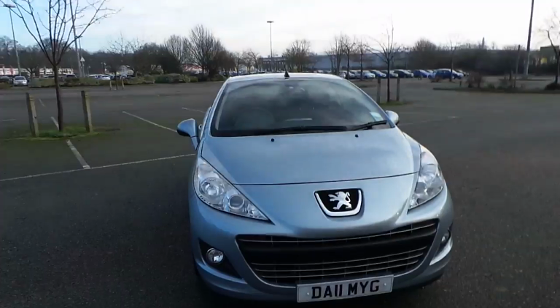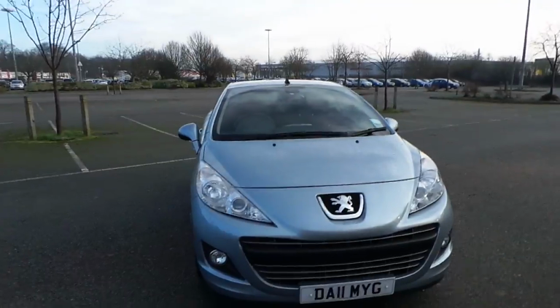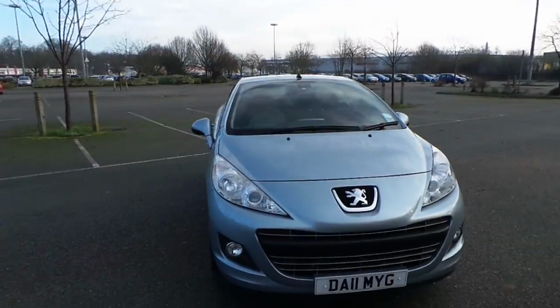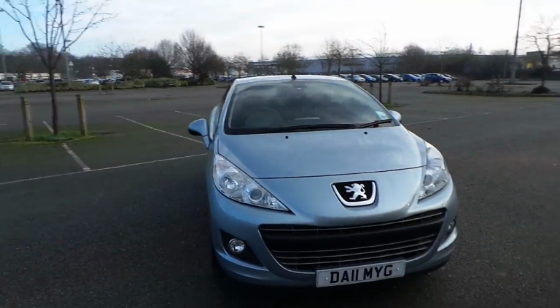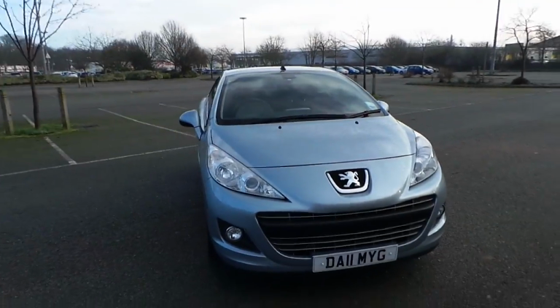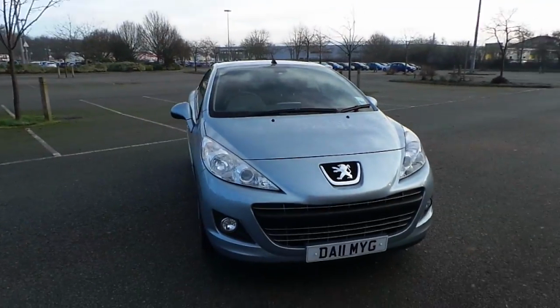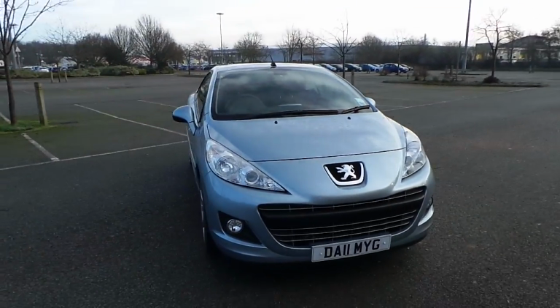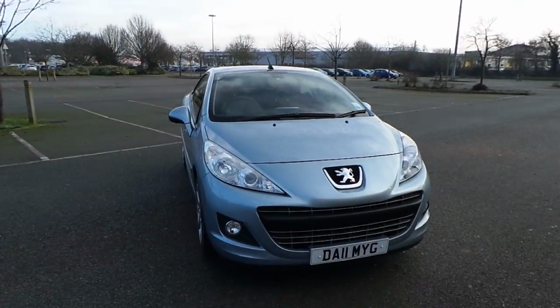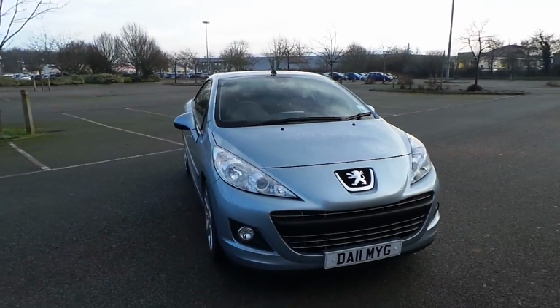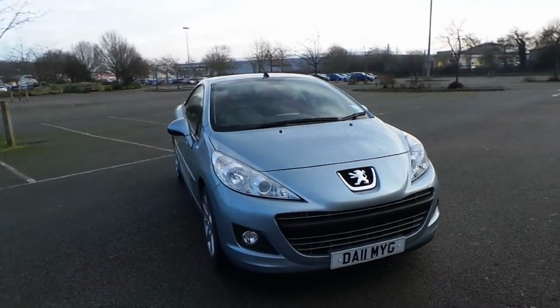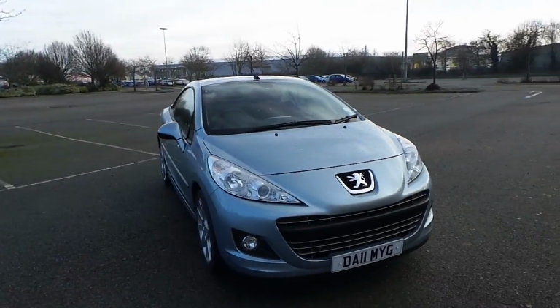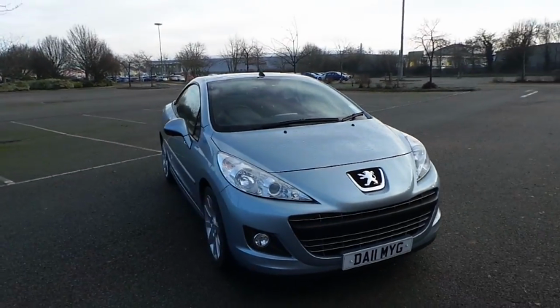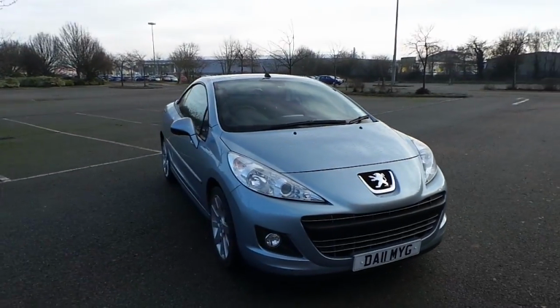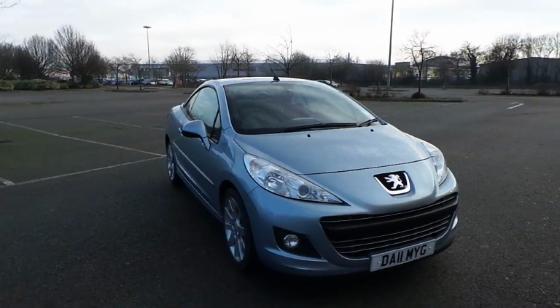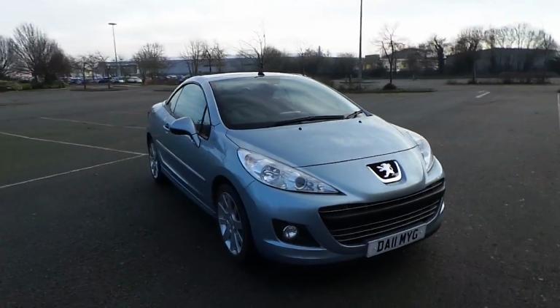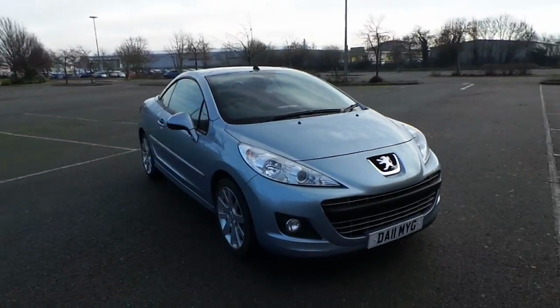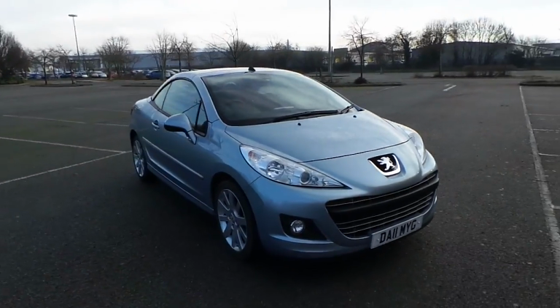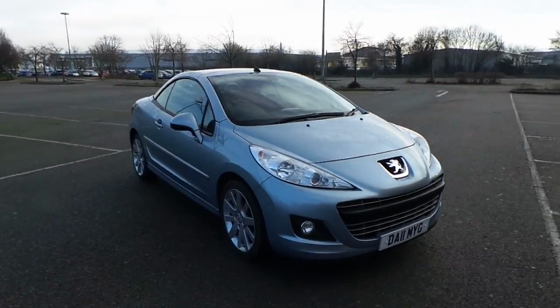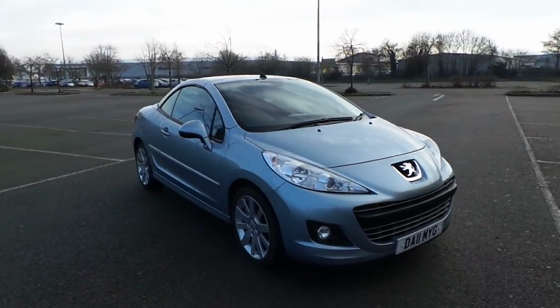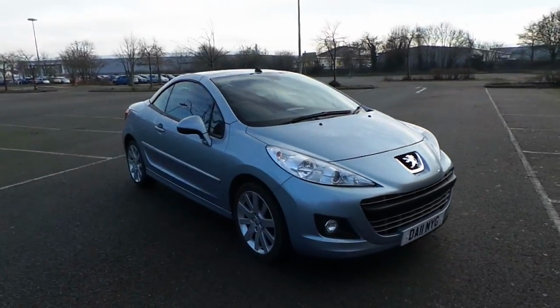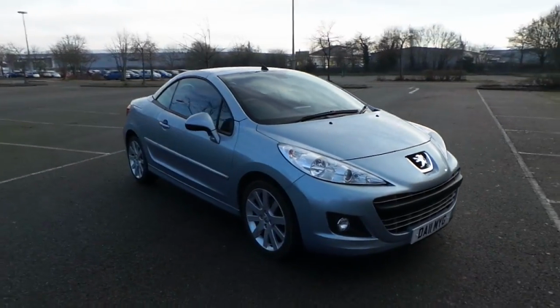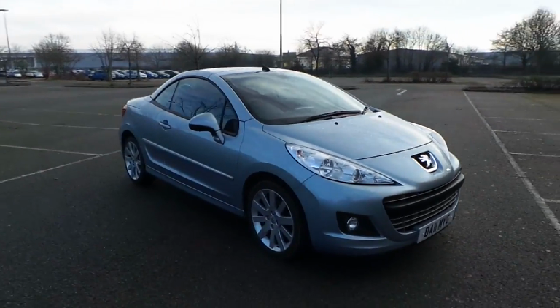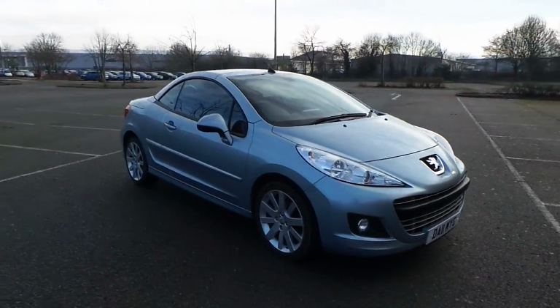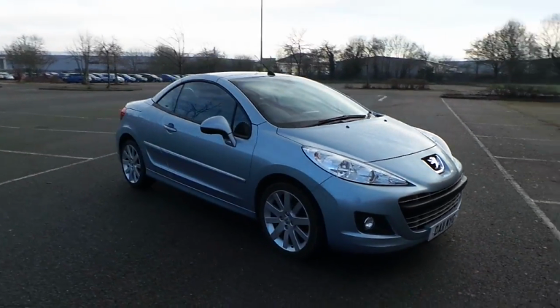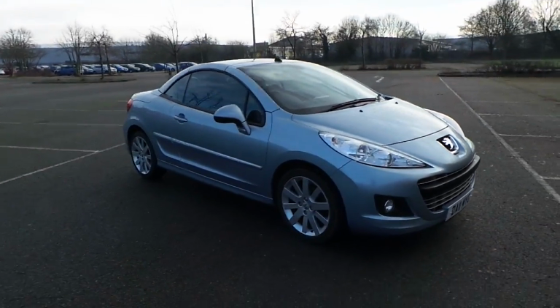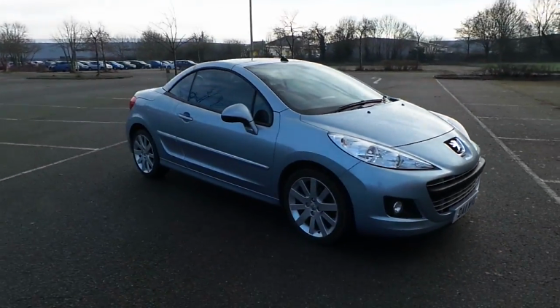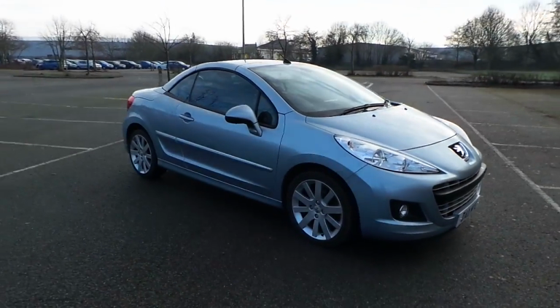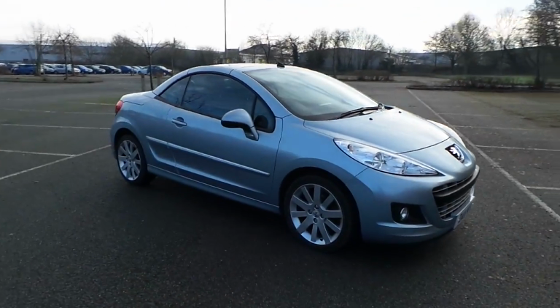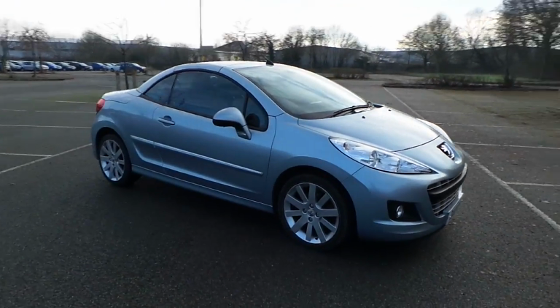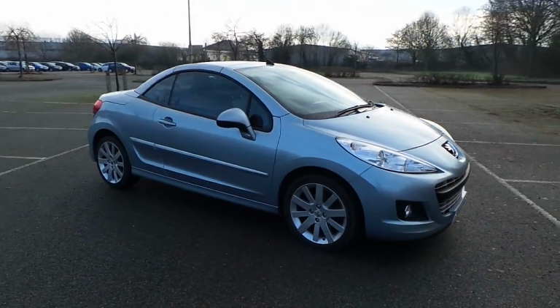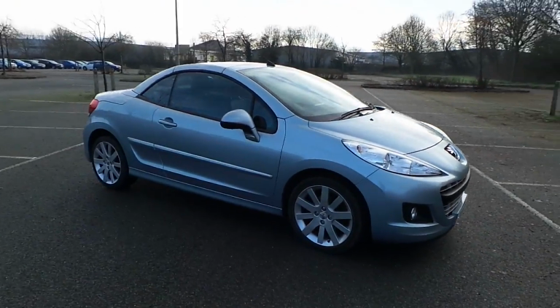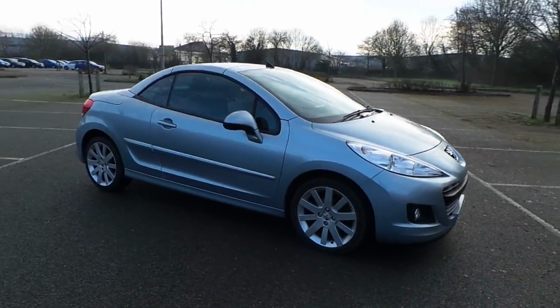Good morning ladies and gents, welcome to Ridebook Volvo here in Chester dealer PX.